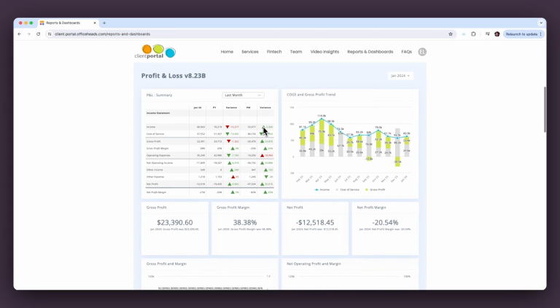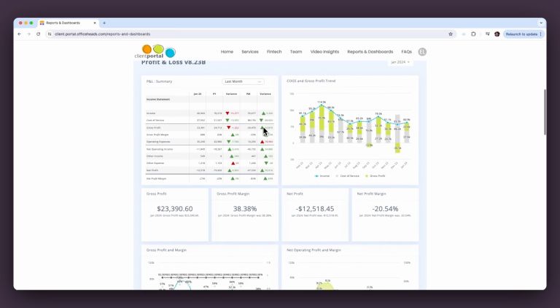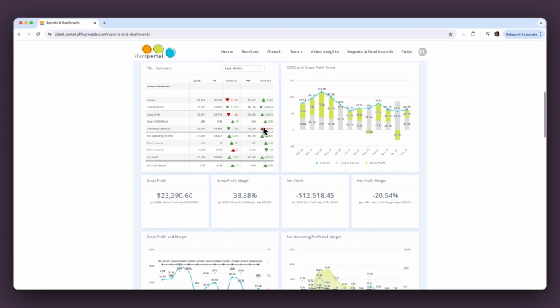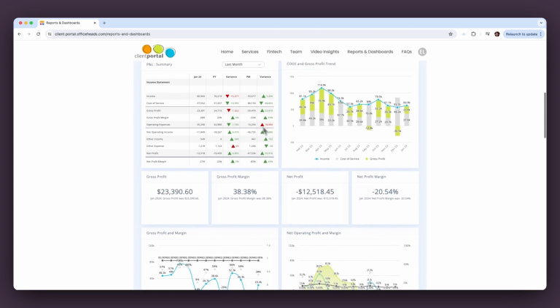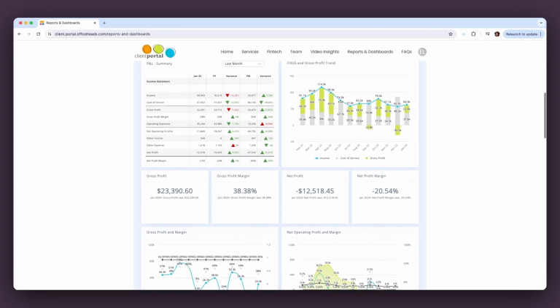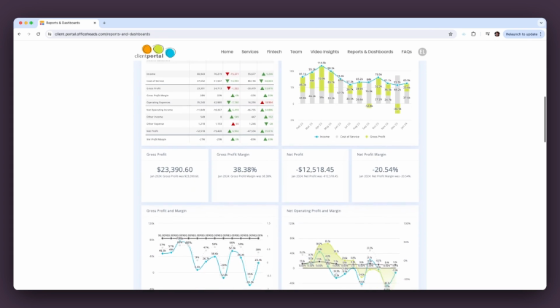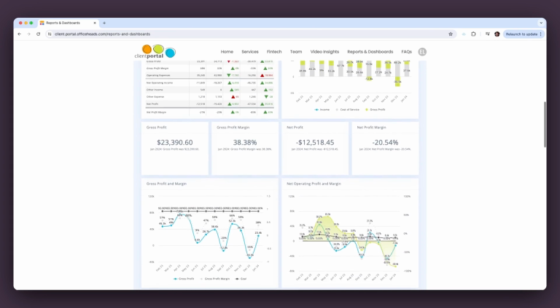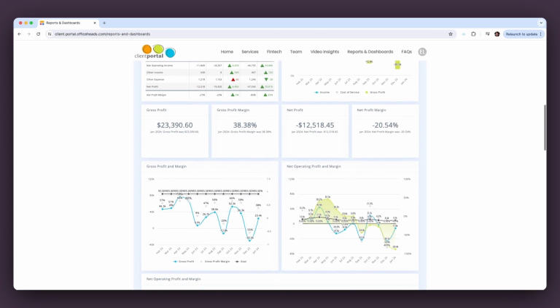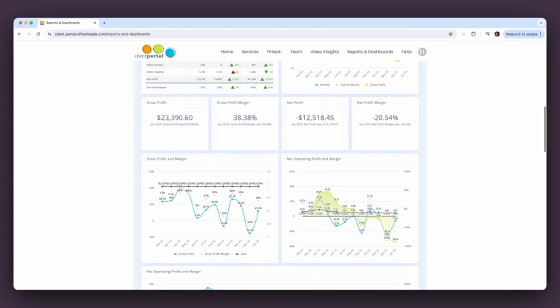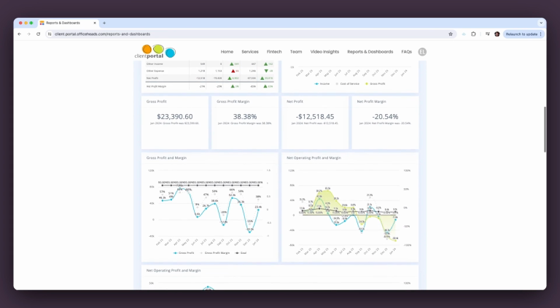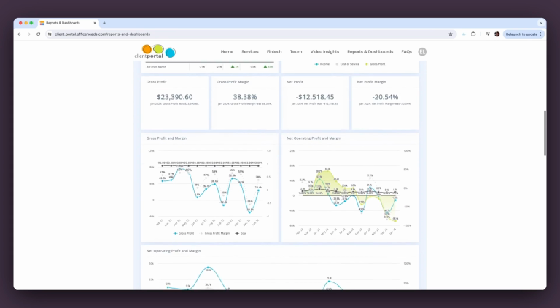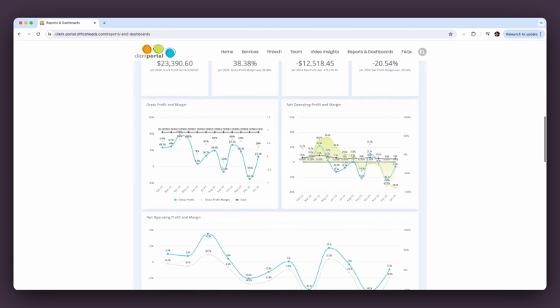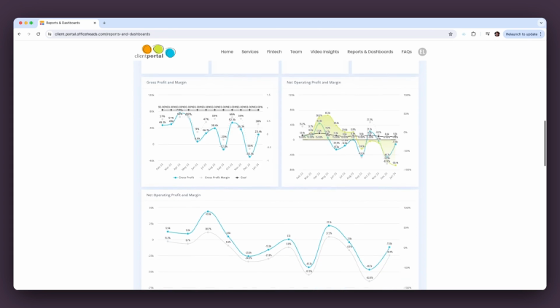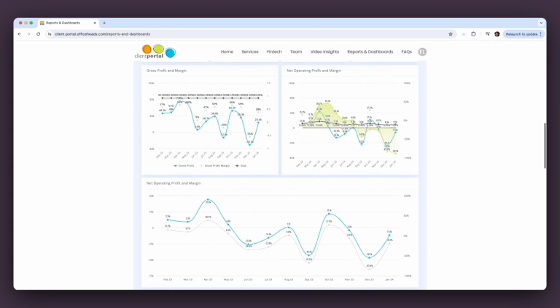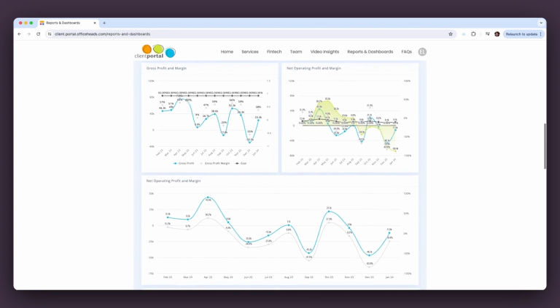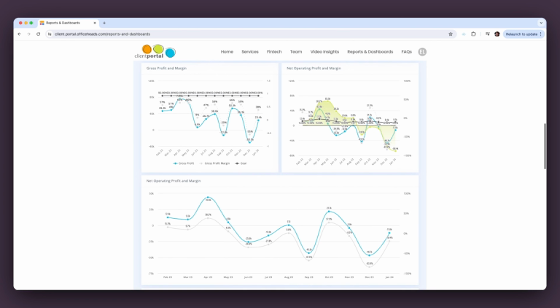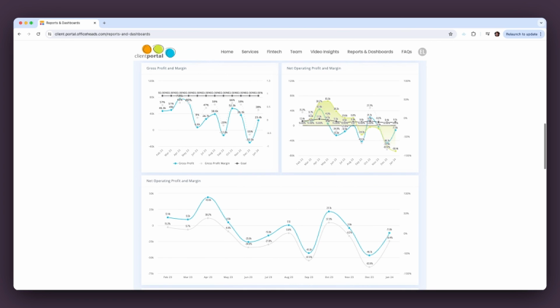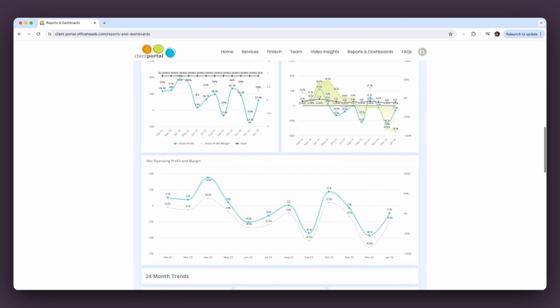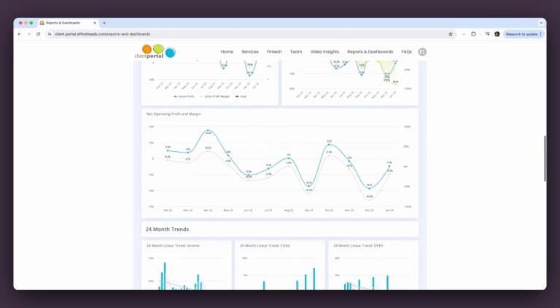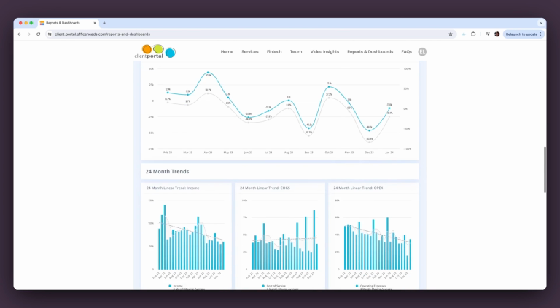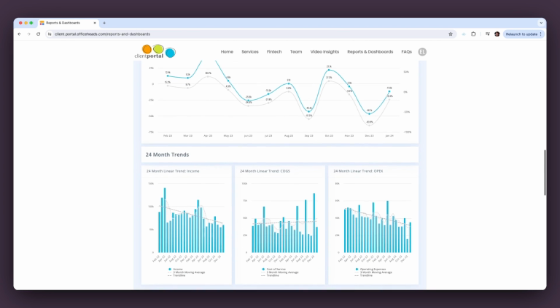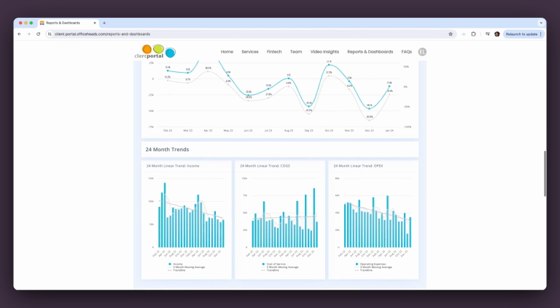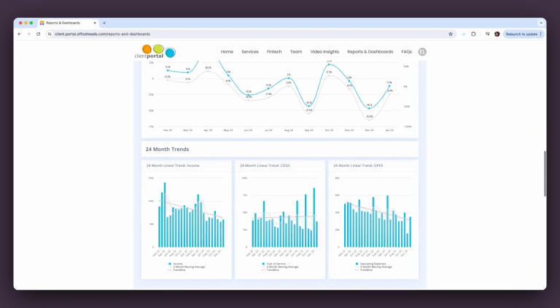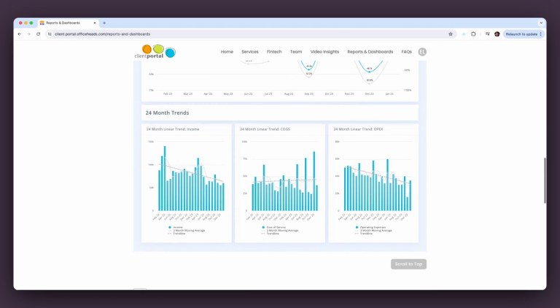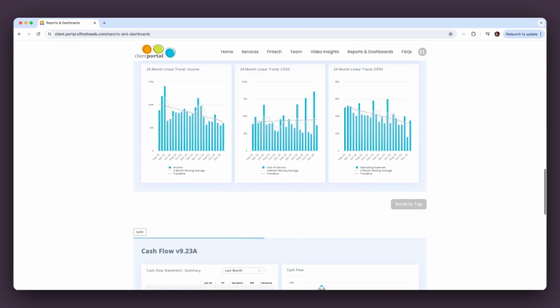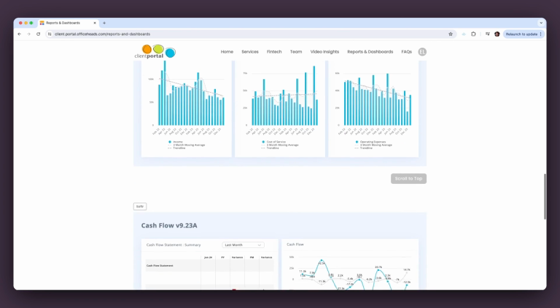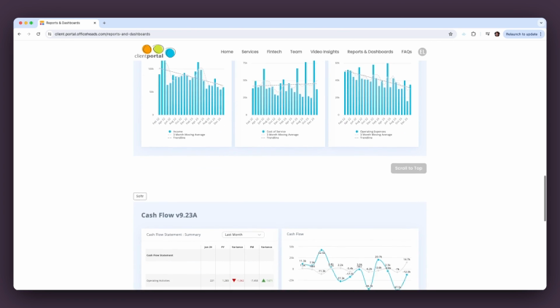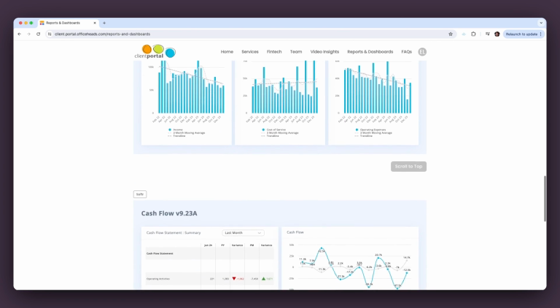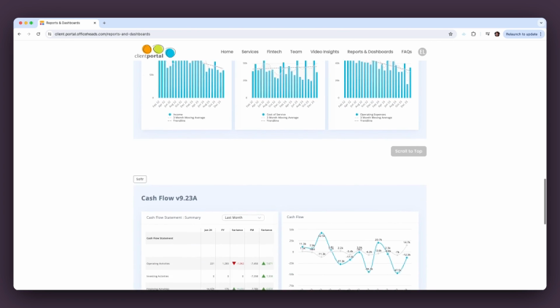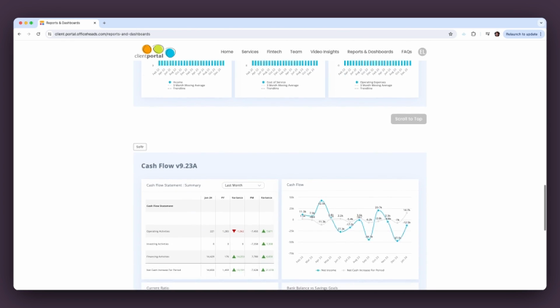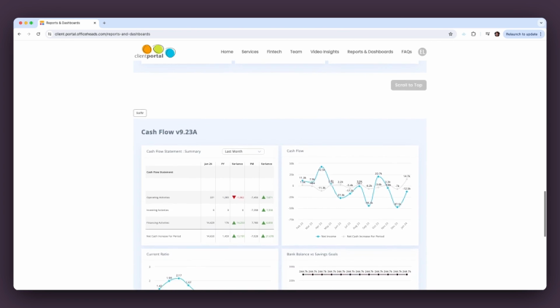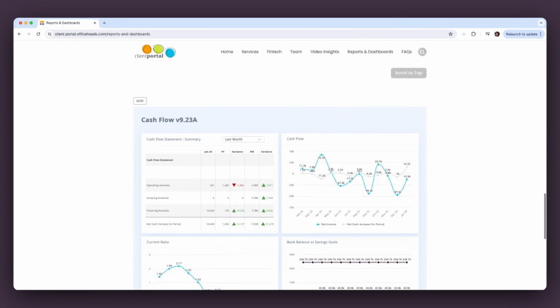We have a profit and loss dashboard, a balance sheet, cash flow, vendors, and payroll — and every client gets them.